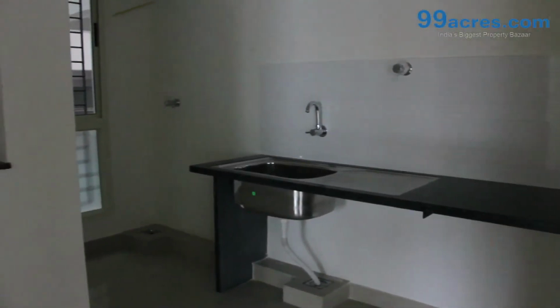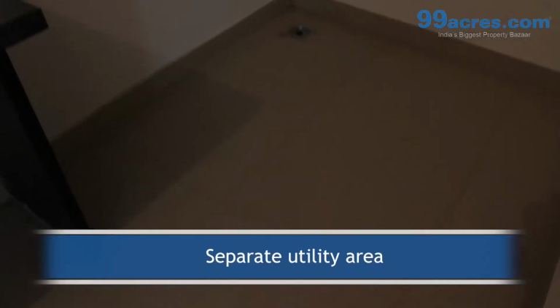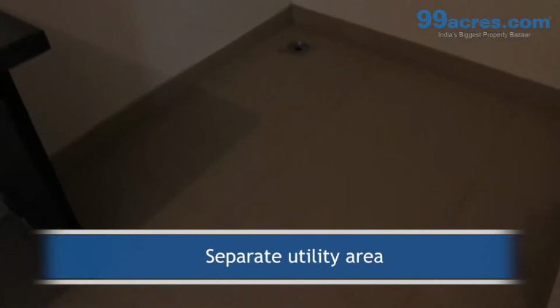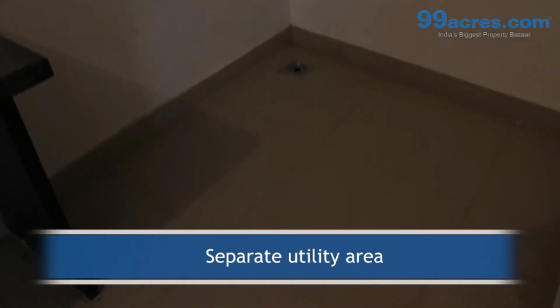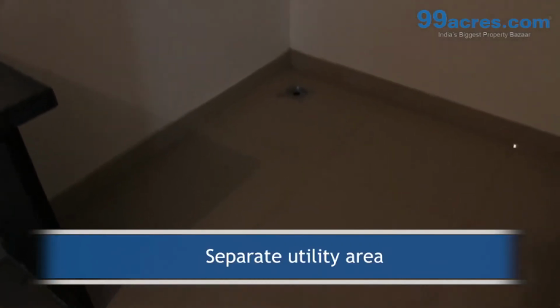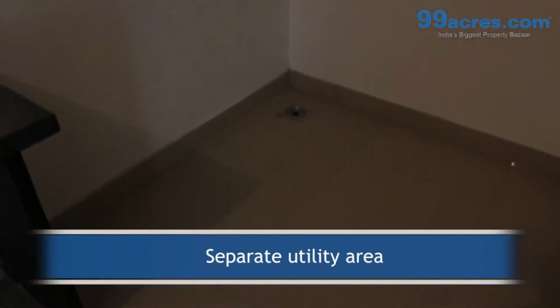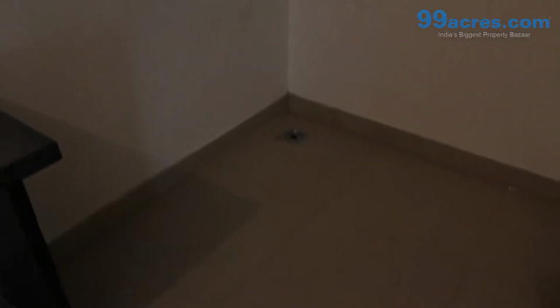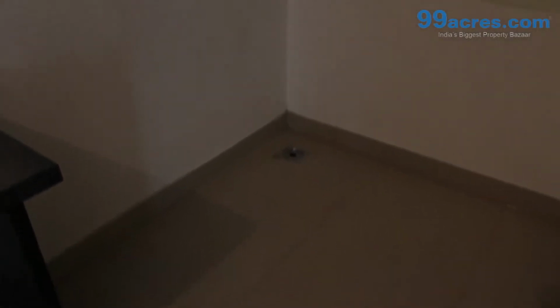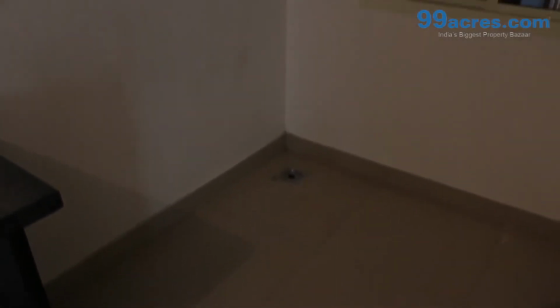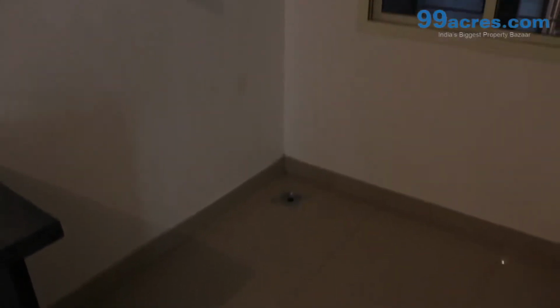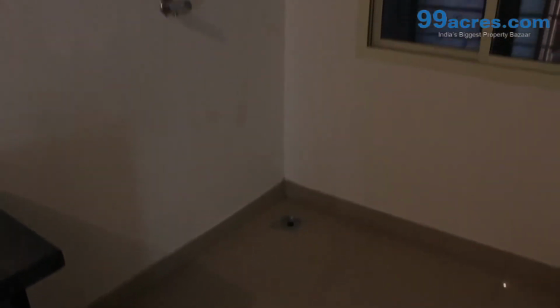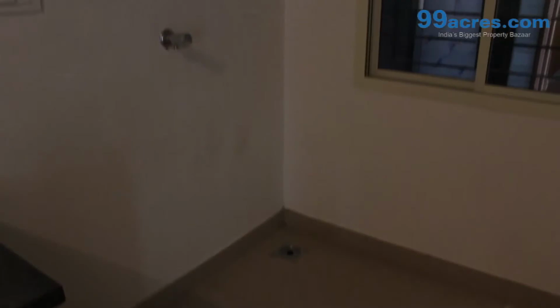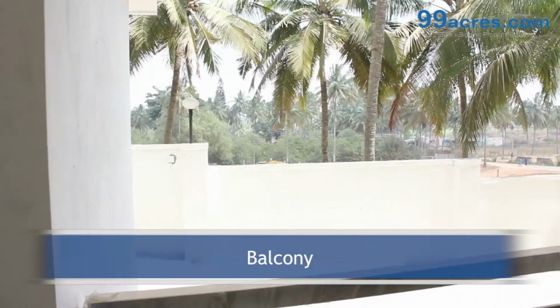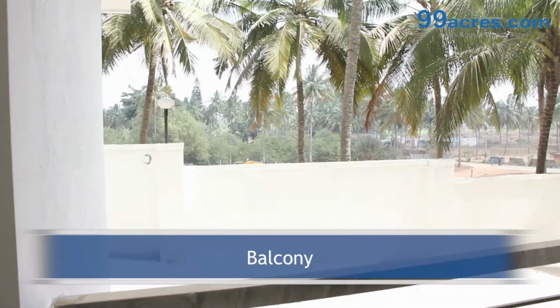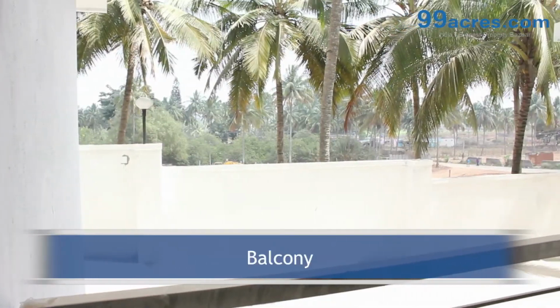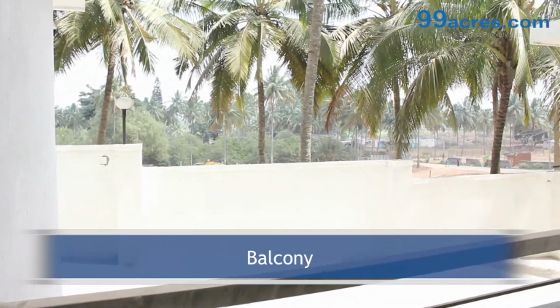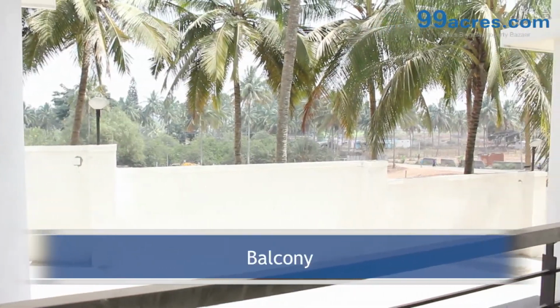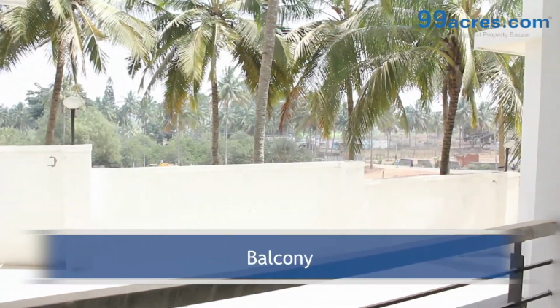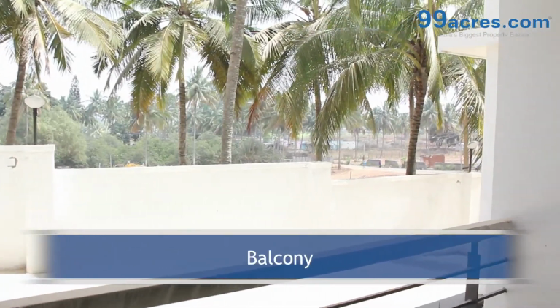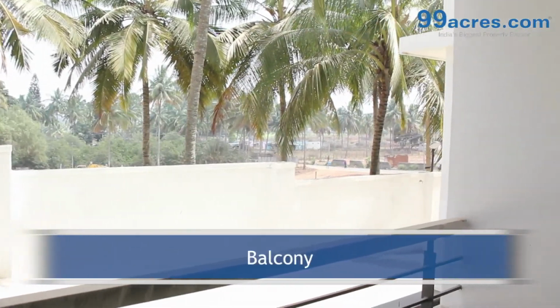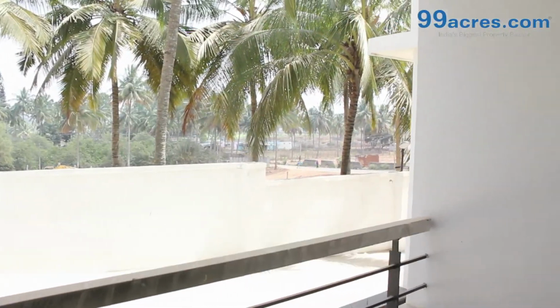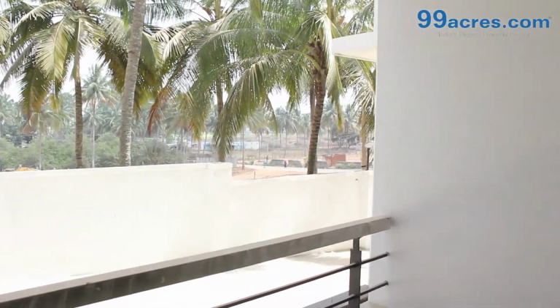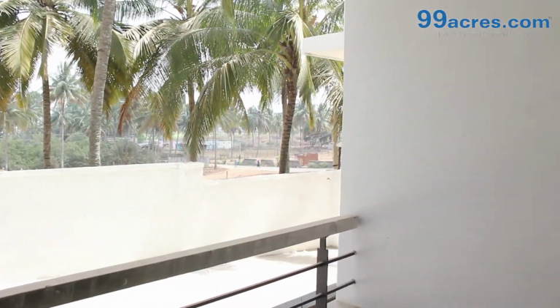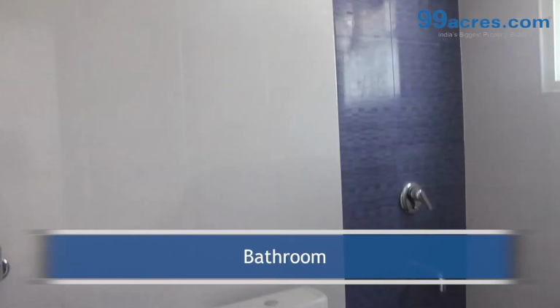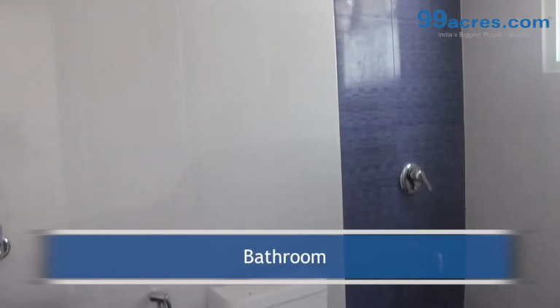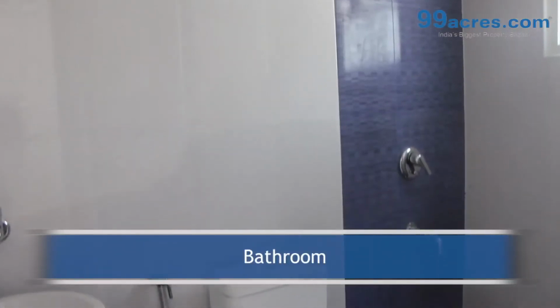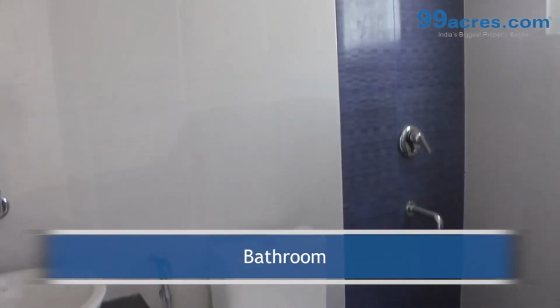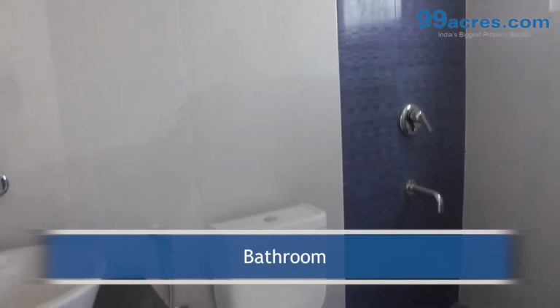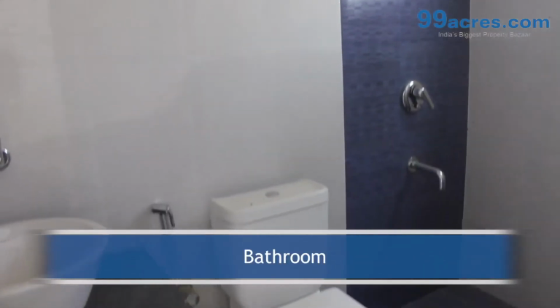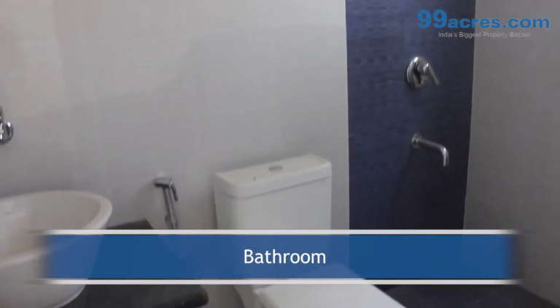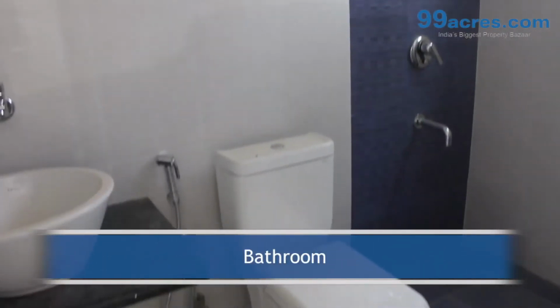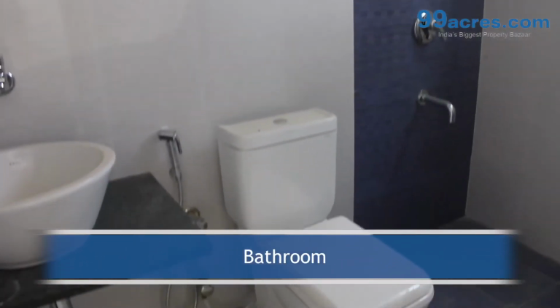The apartment has a separate utility and one balcony. The apartment has one bathroom.